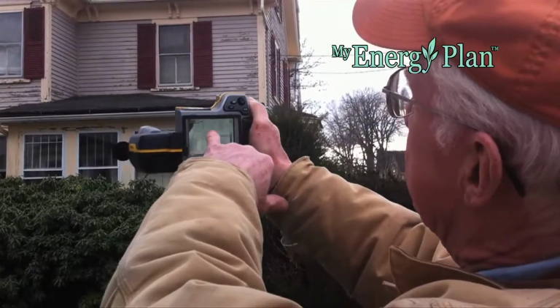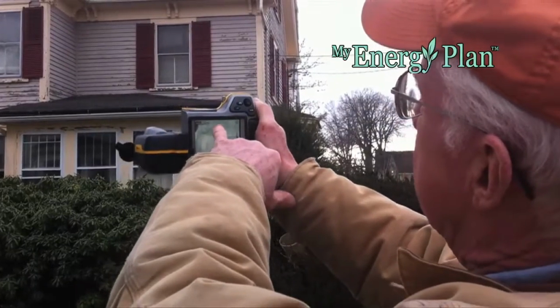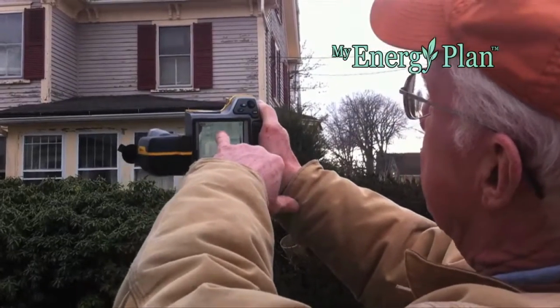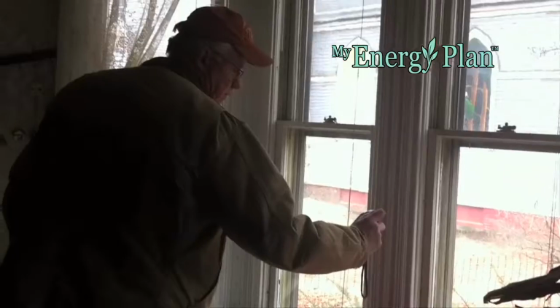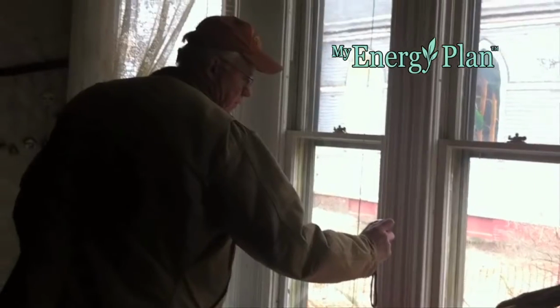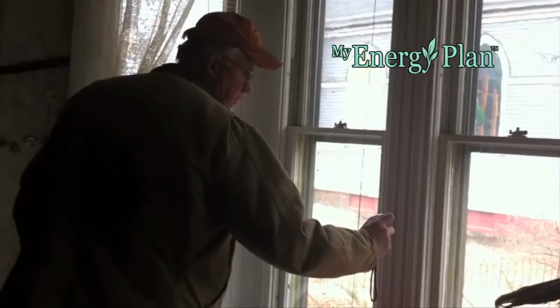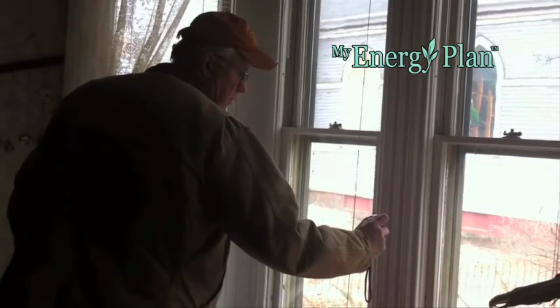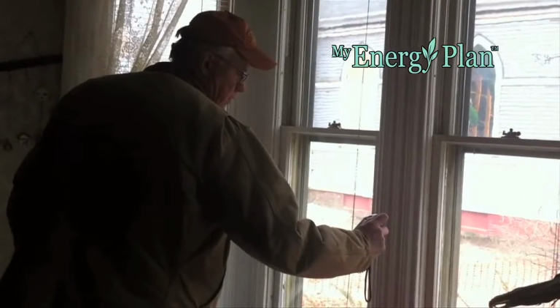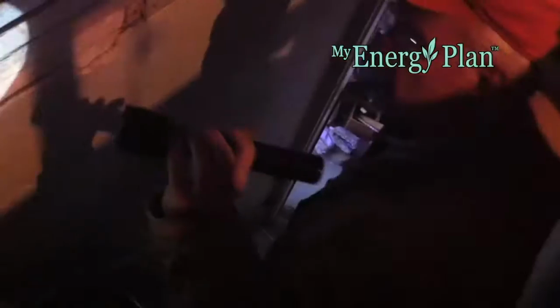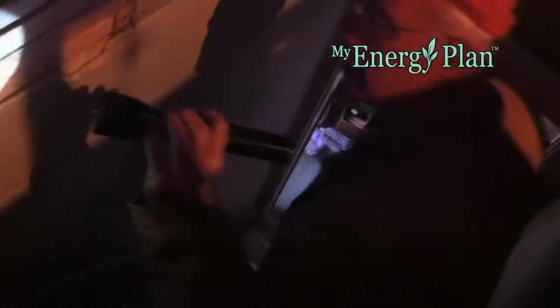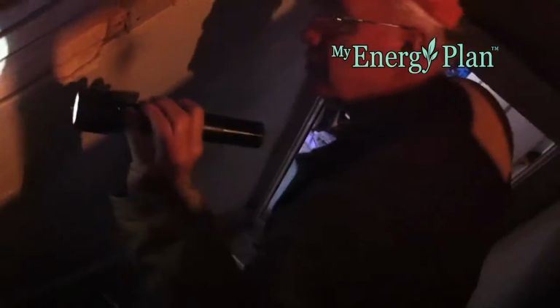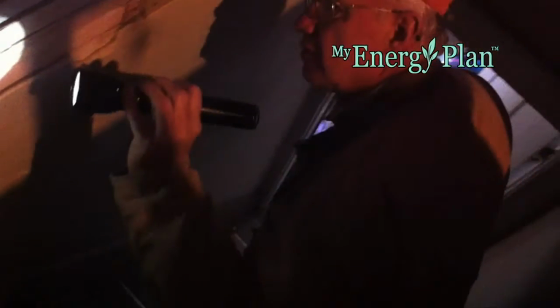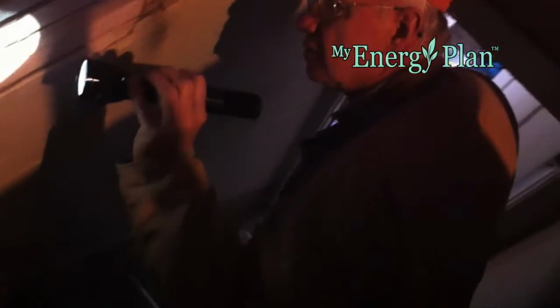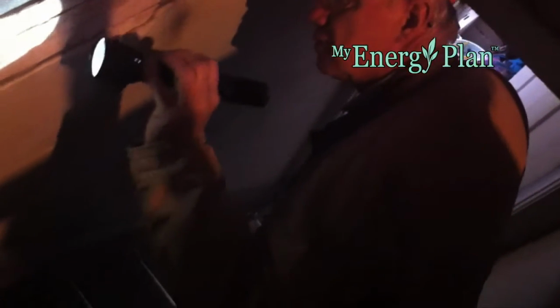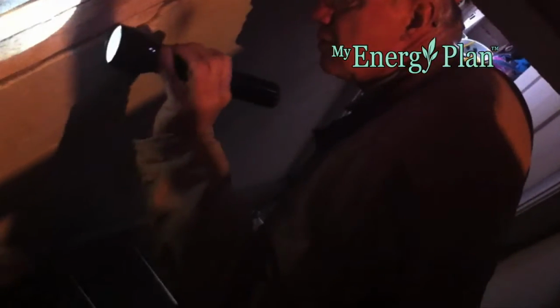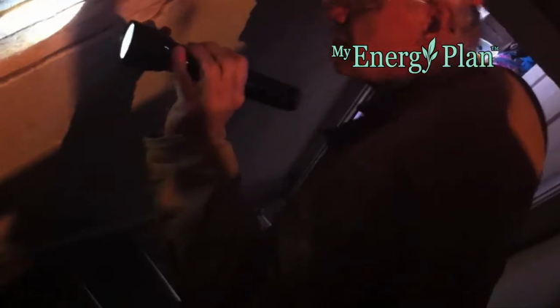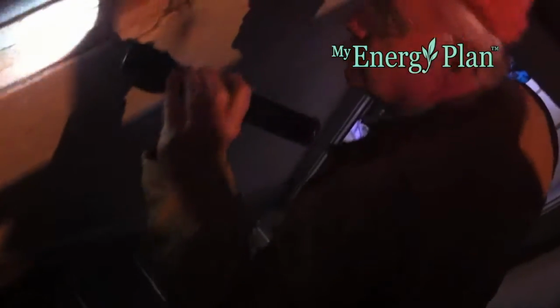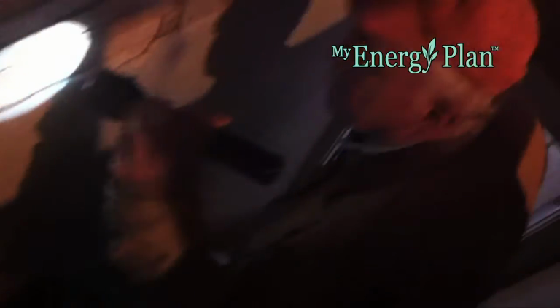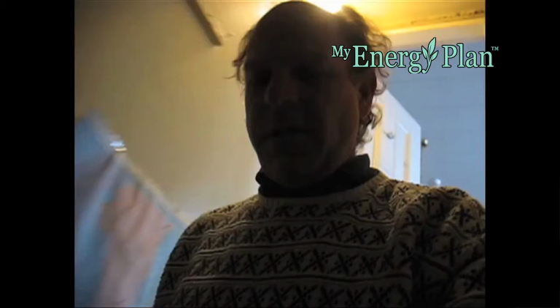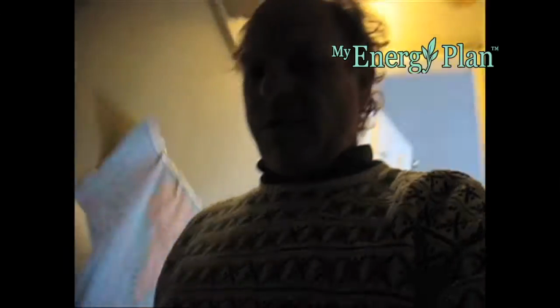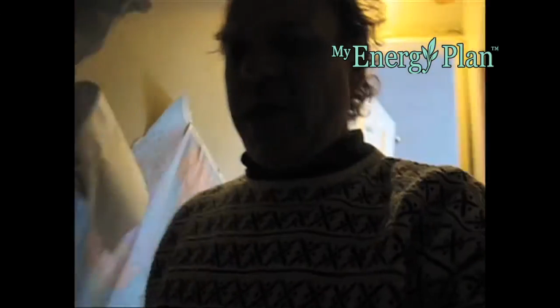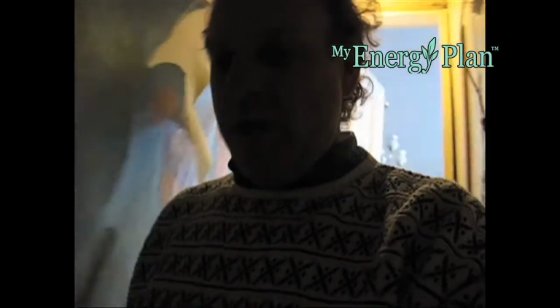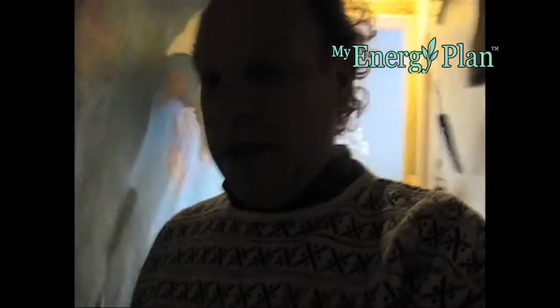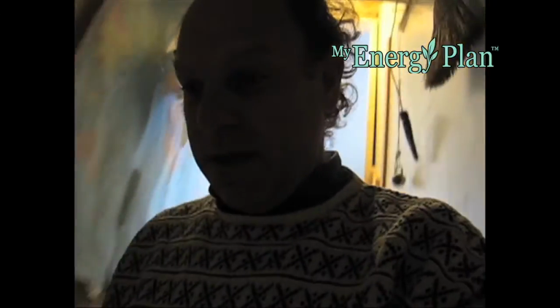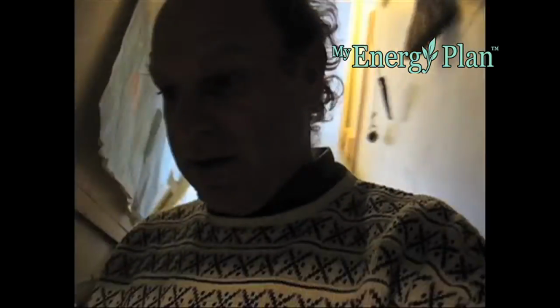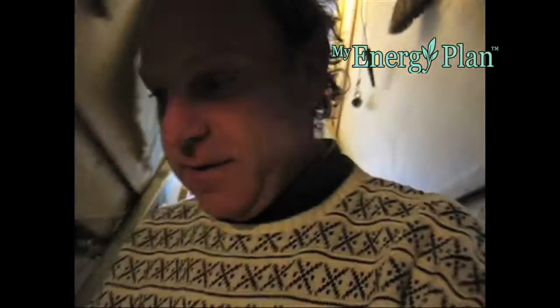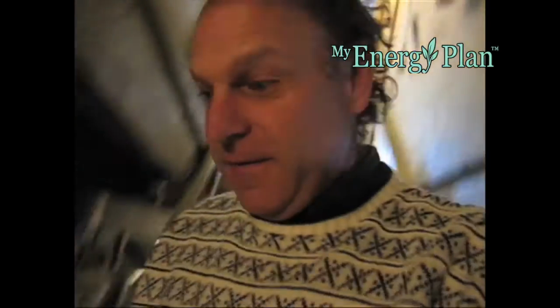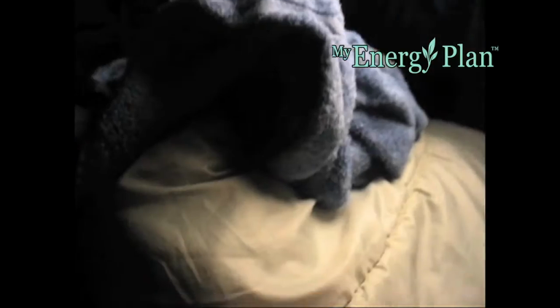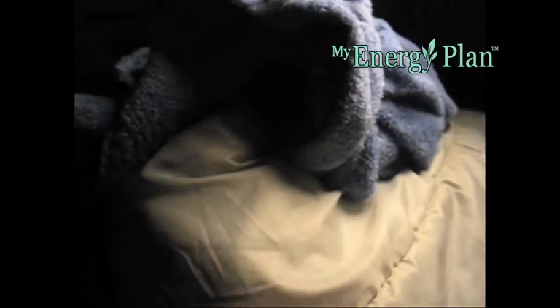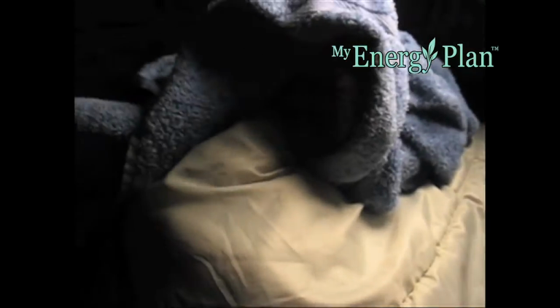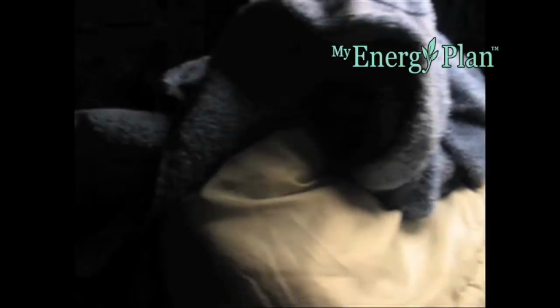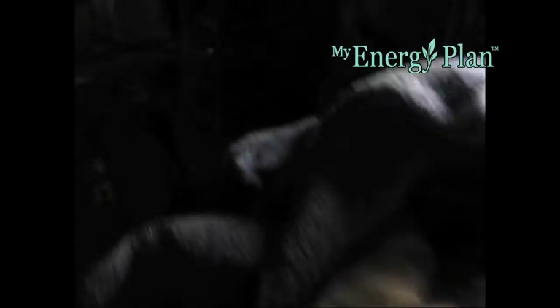Typical of many families, at our house we've been looking closely at where our money goes. And a way to track that is to look where our energy goes.